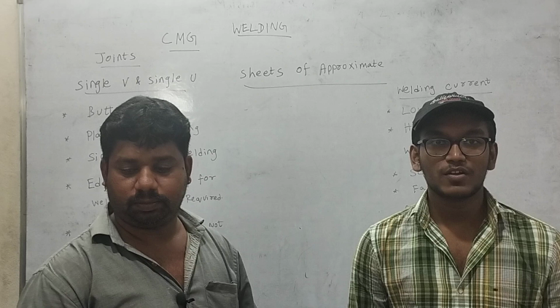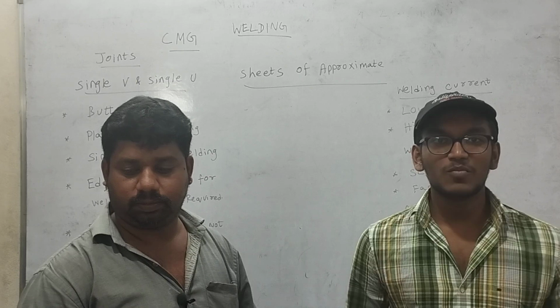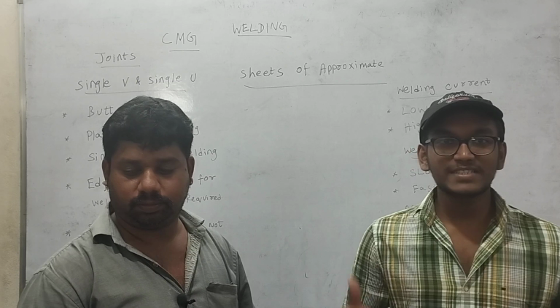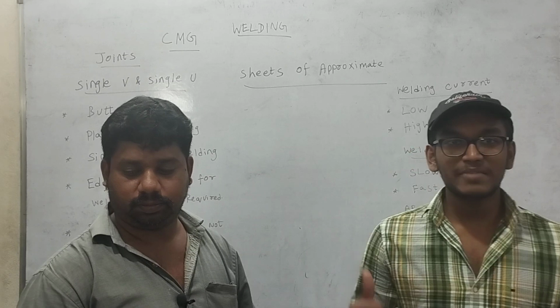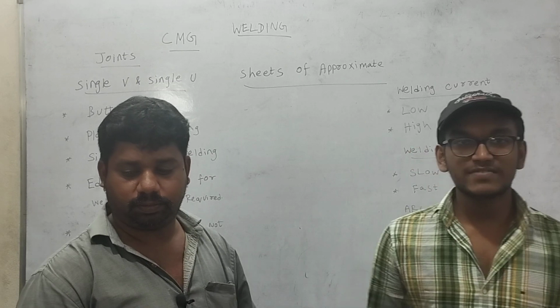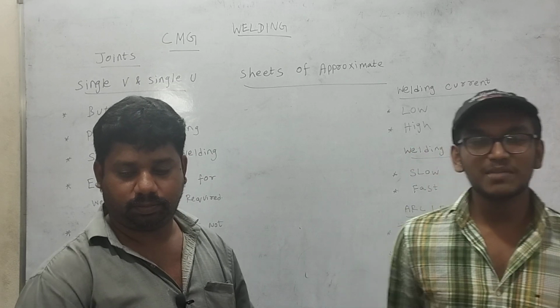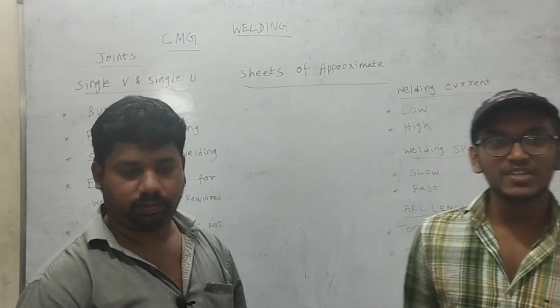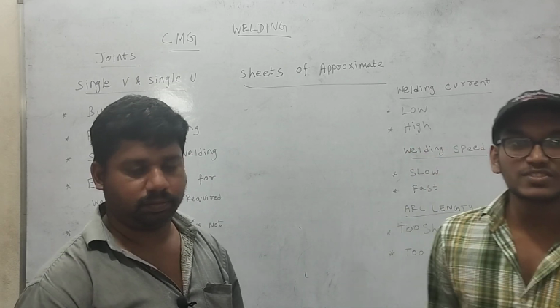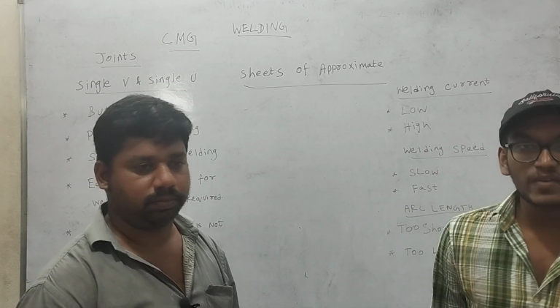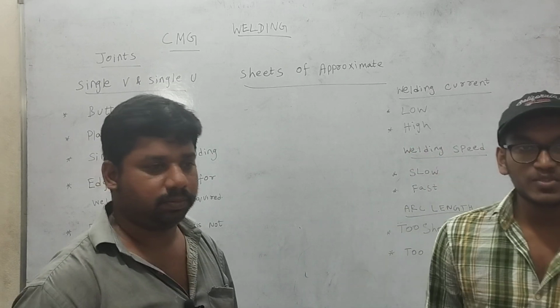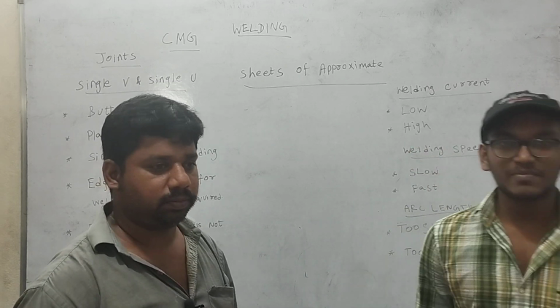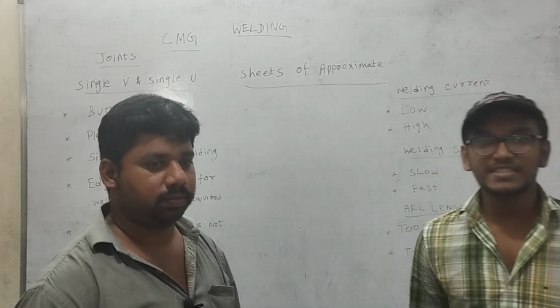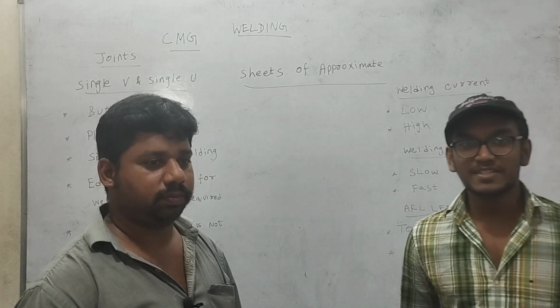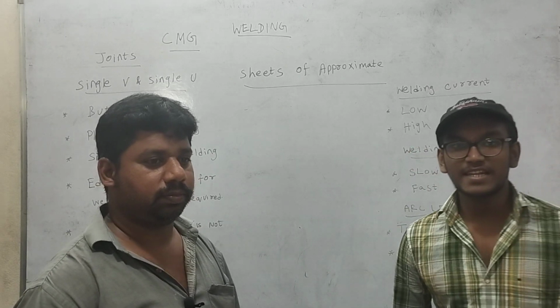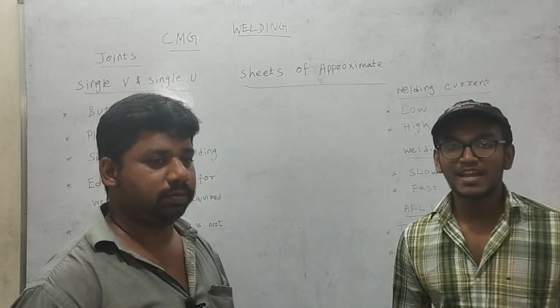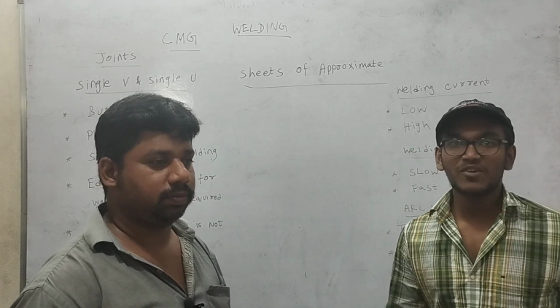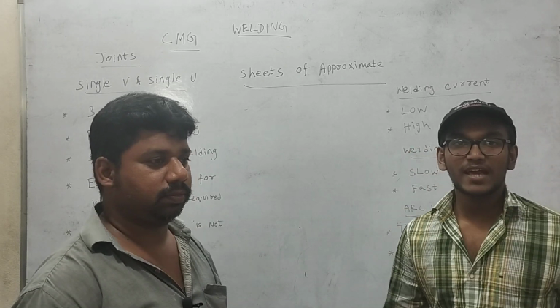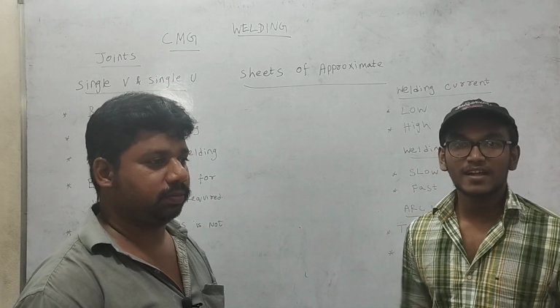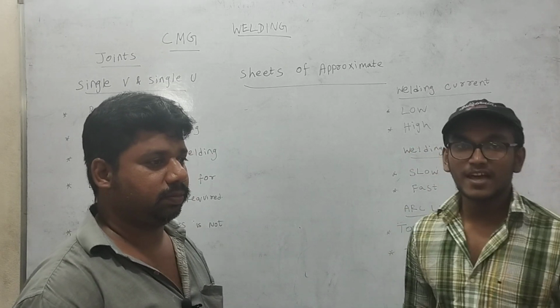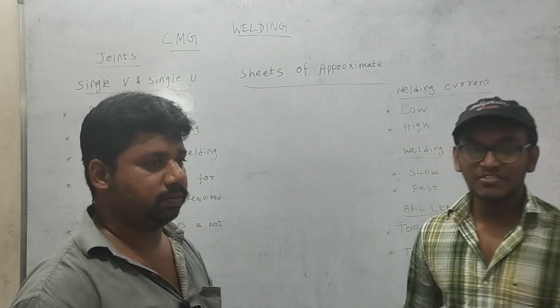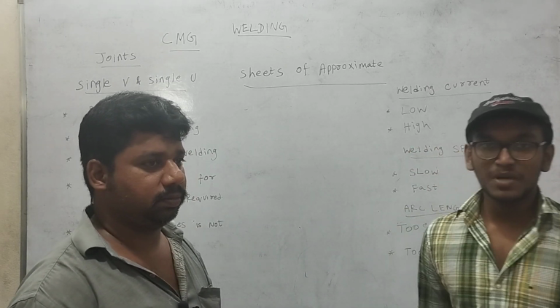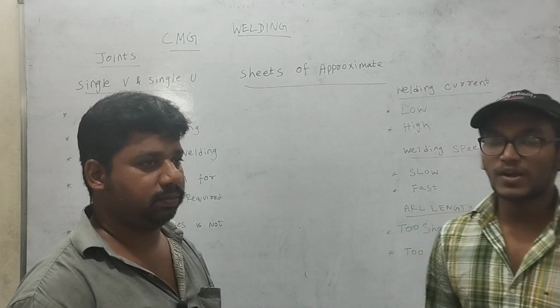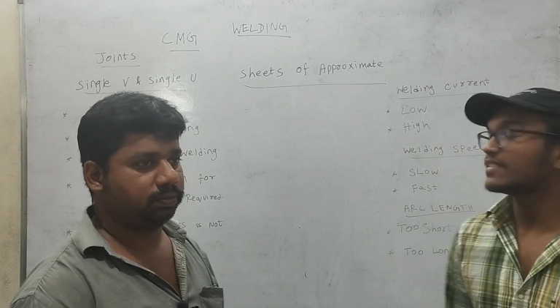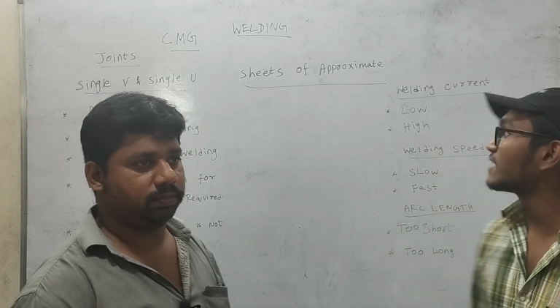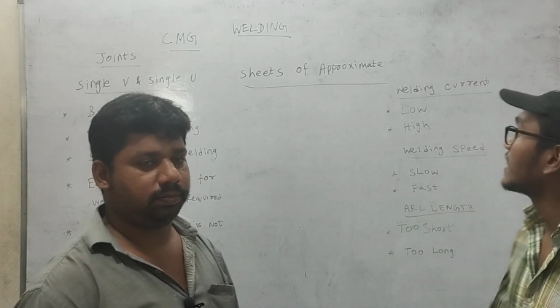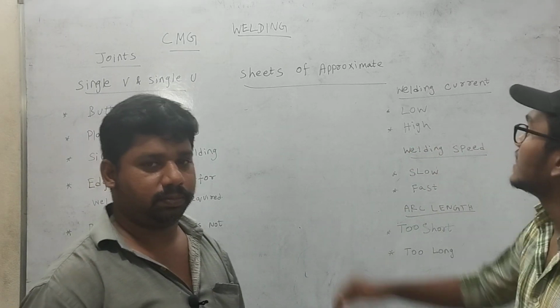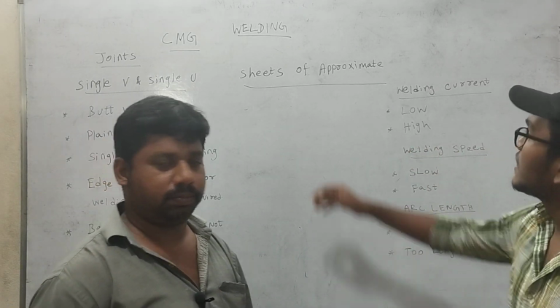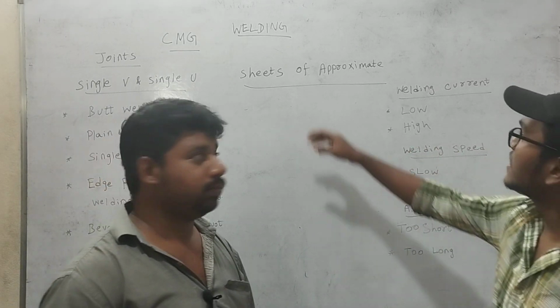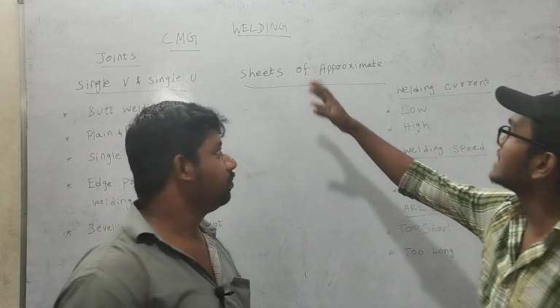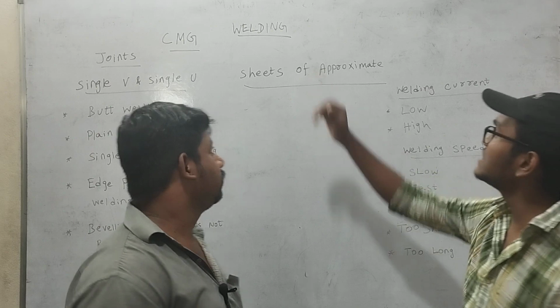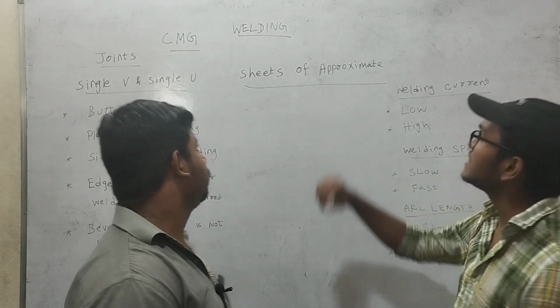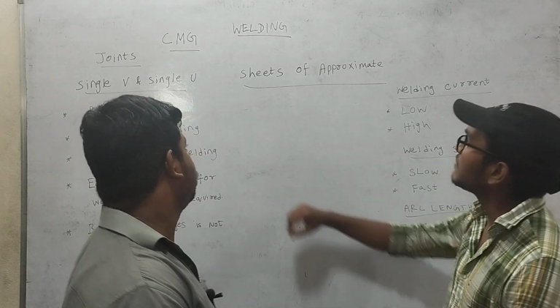Good morning, champions. Welcome to Gaves on Pampathor. Myself, Wesley, and we are here today. Let's talk about the welding topic in our challenge game.